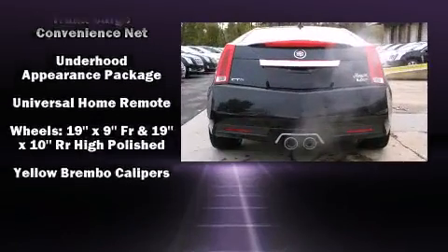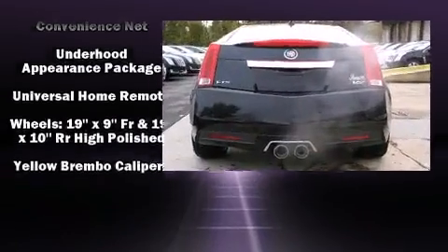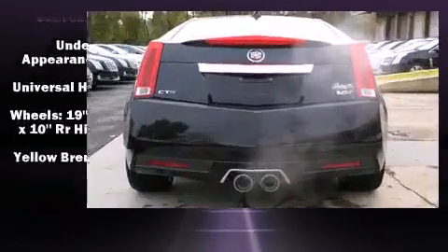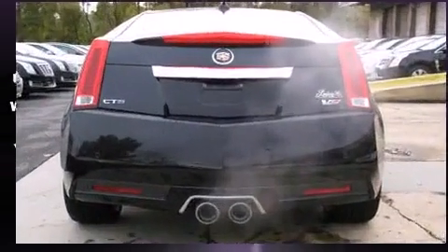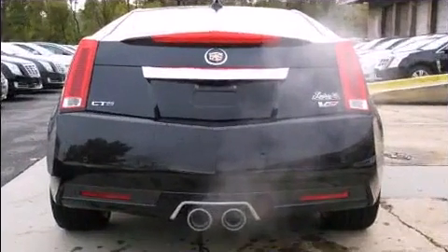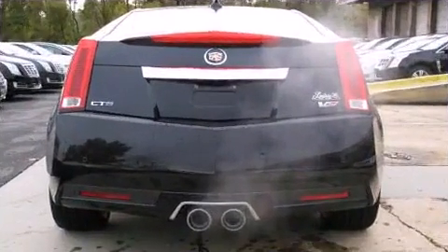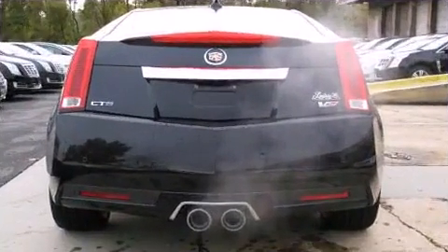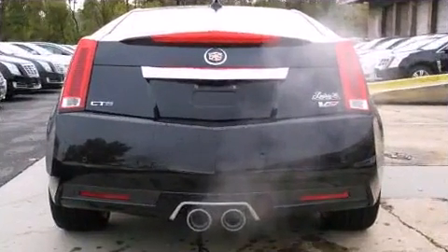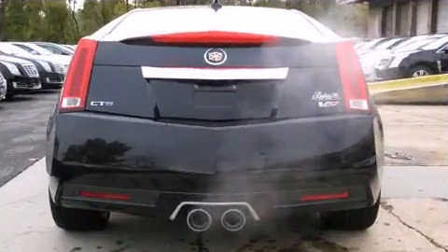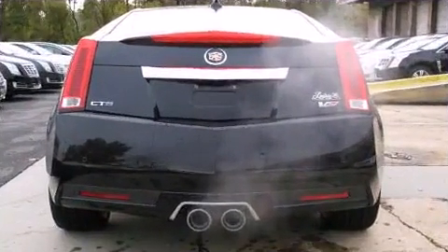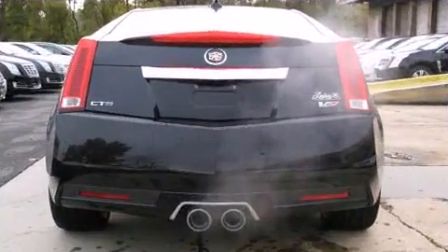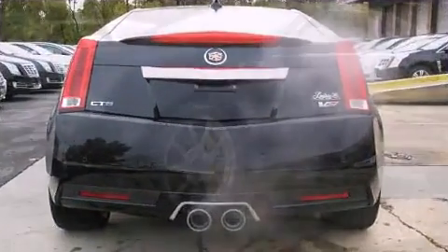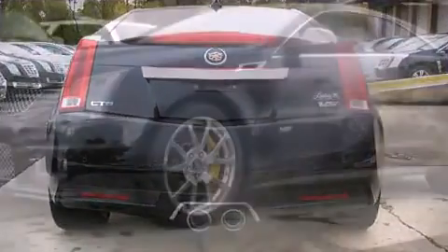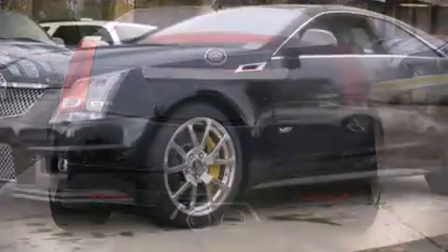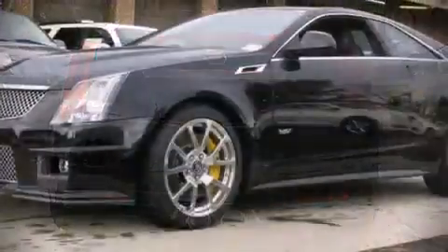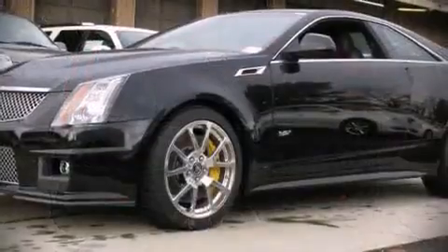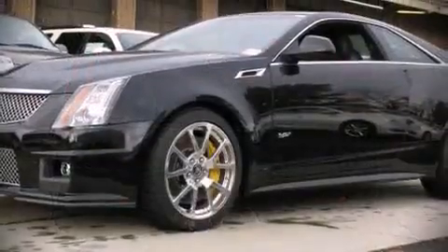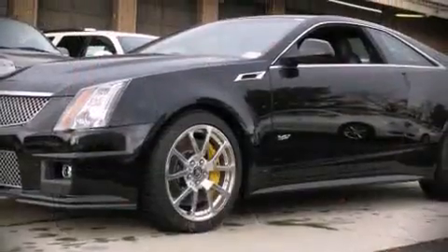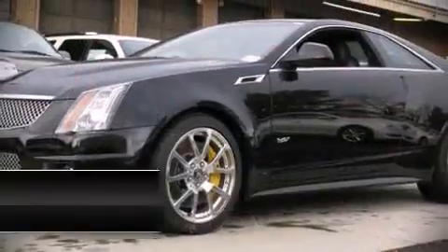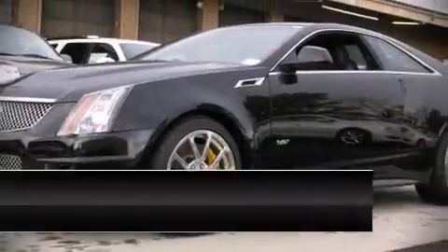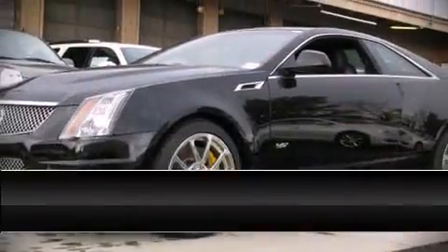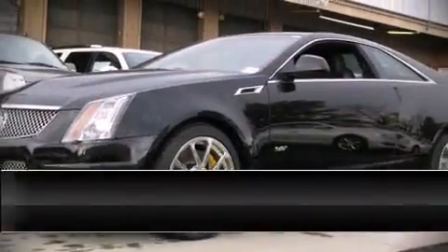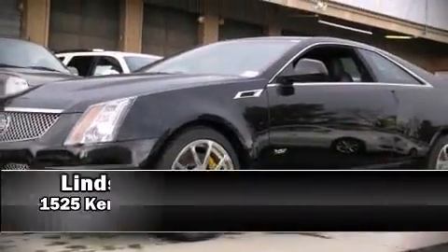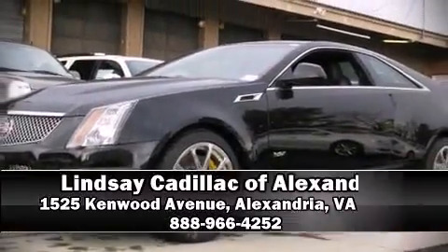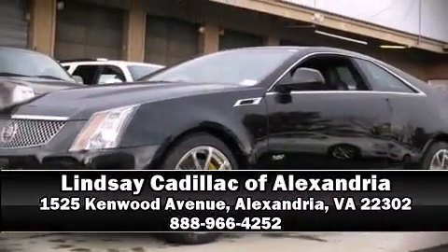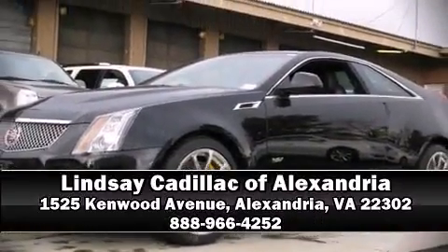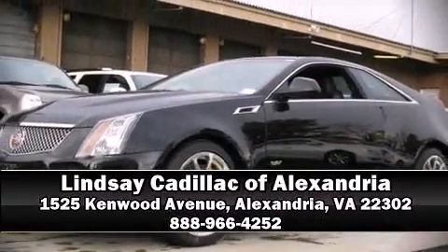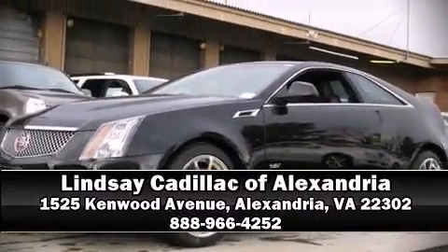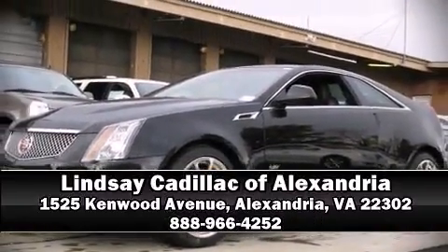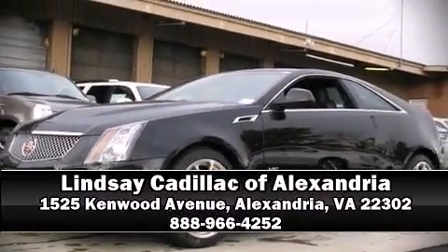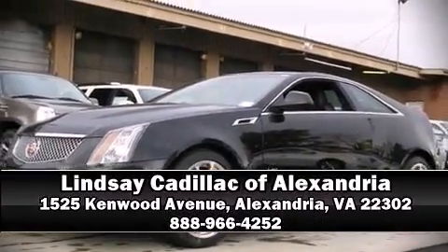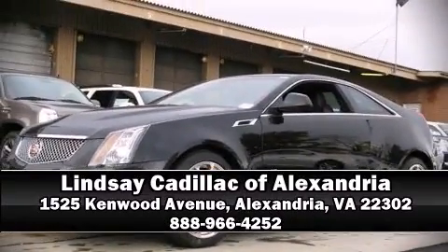We'd also be happy to help you arrange financing for your vehicle. Call now to schedule a test drive.